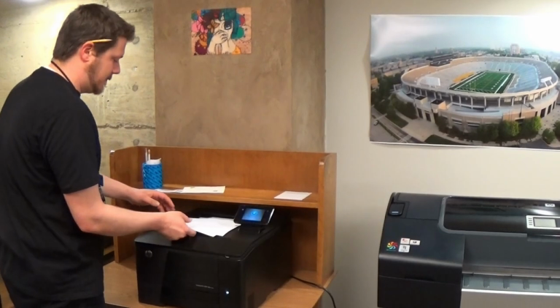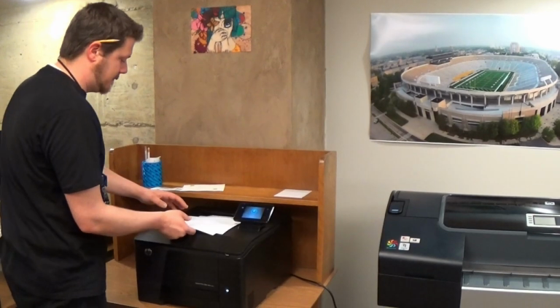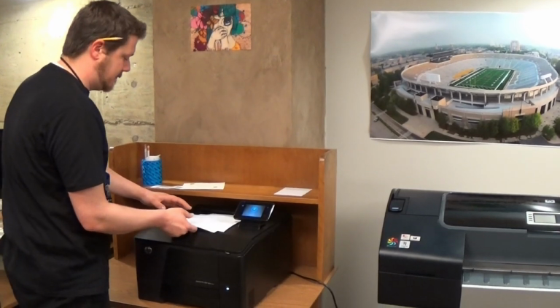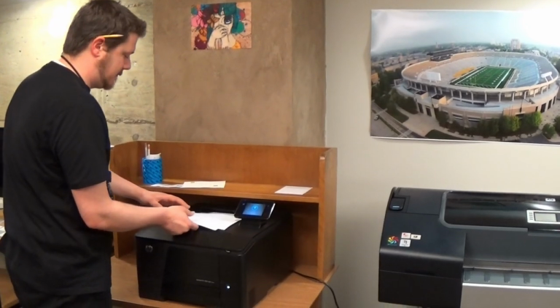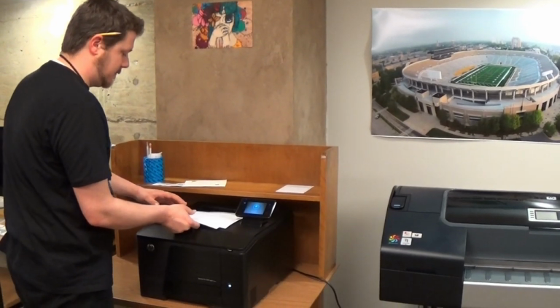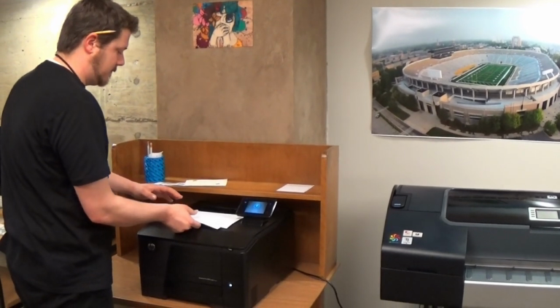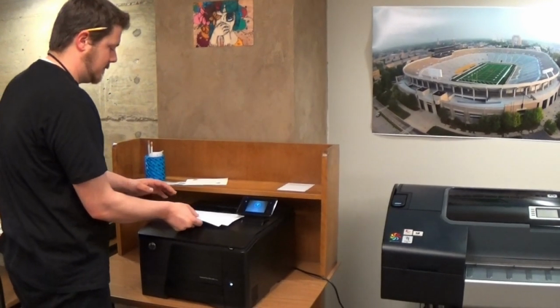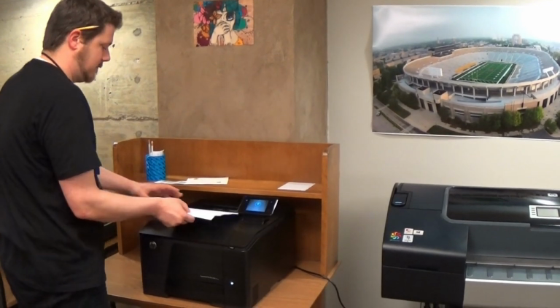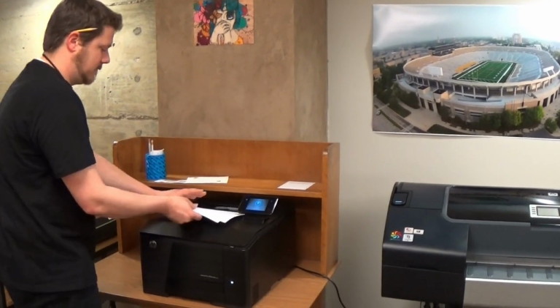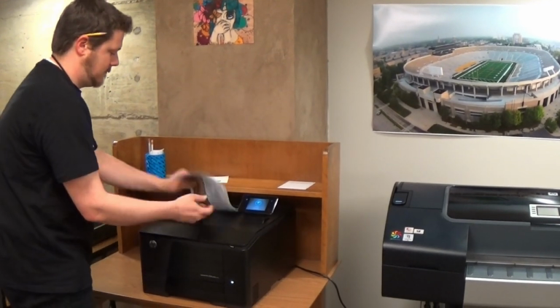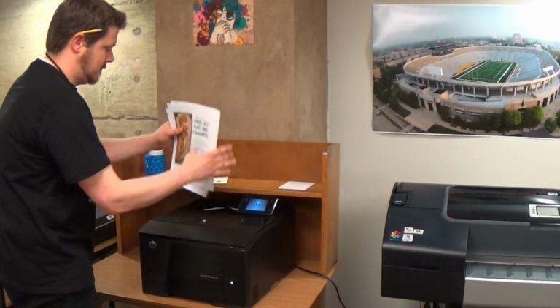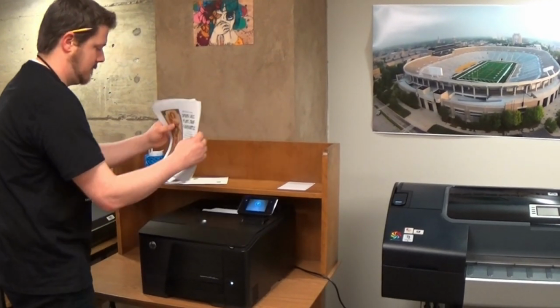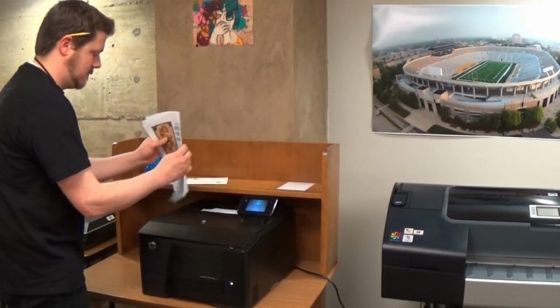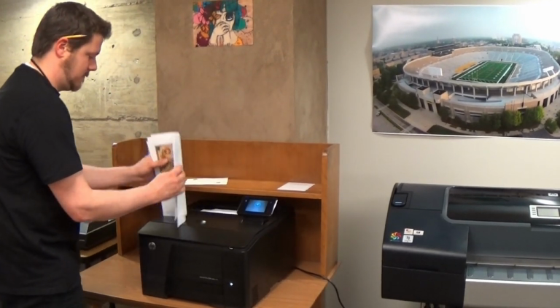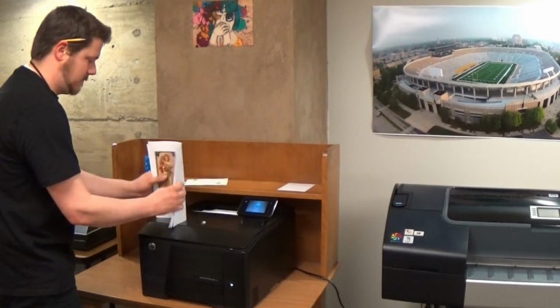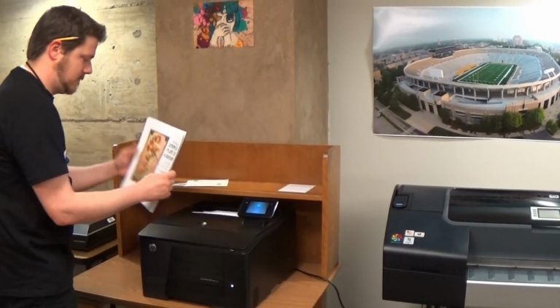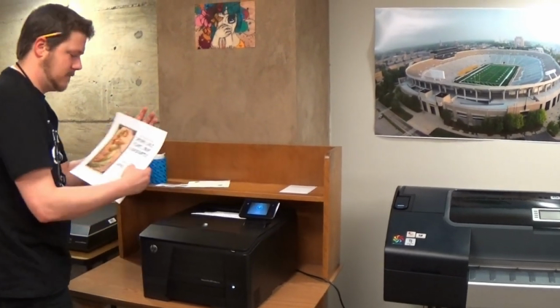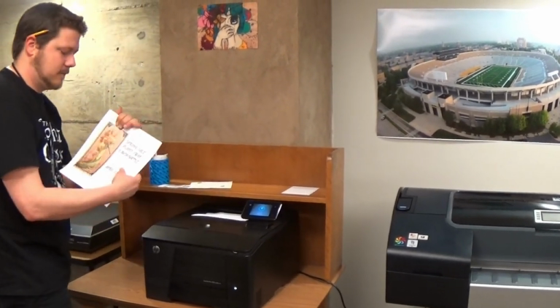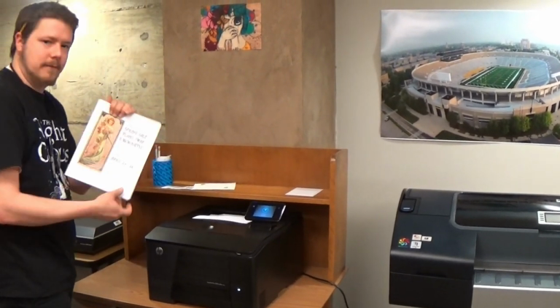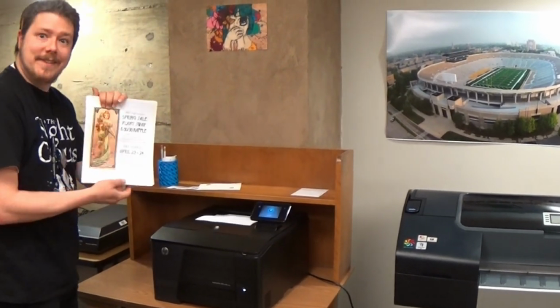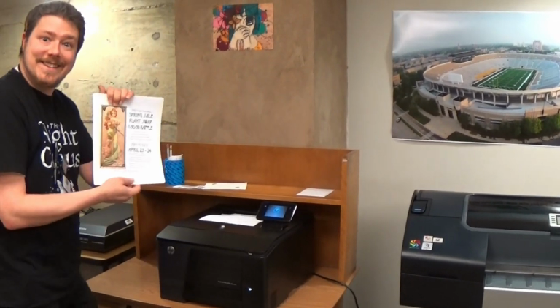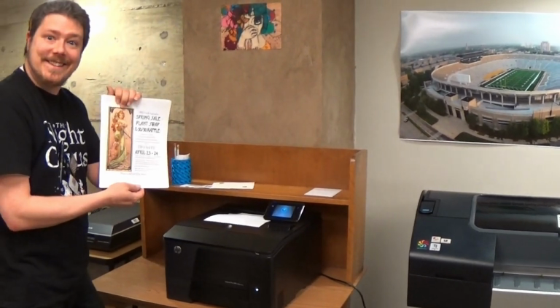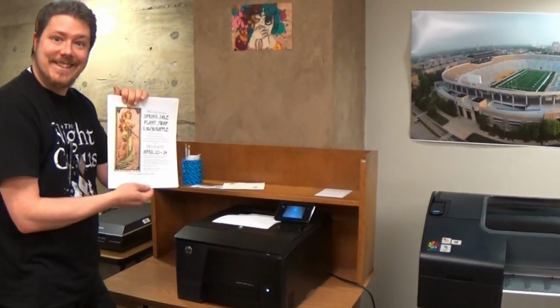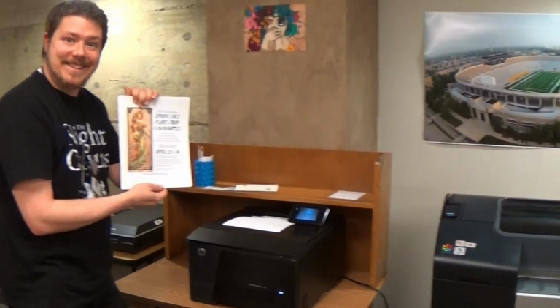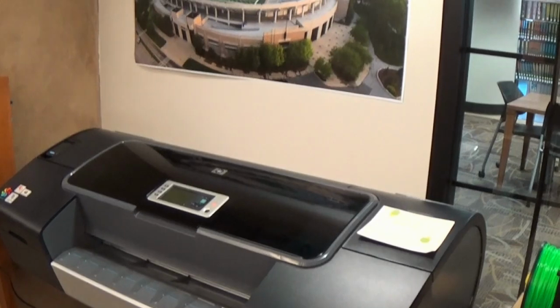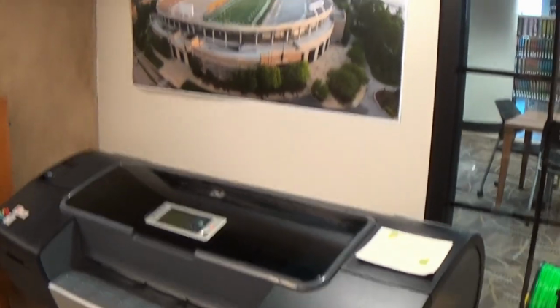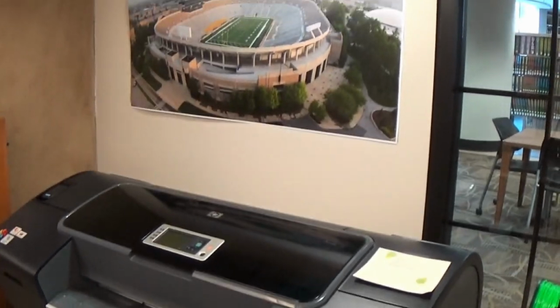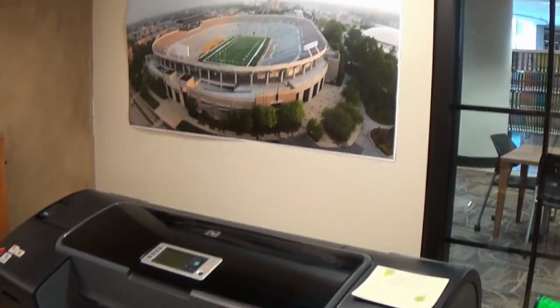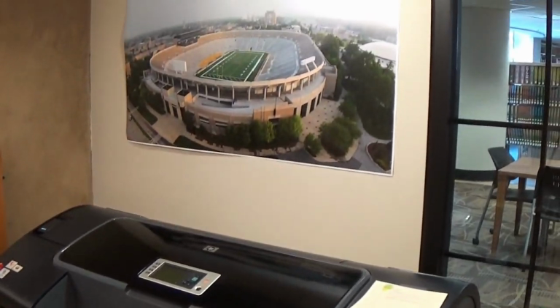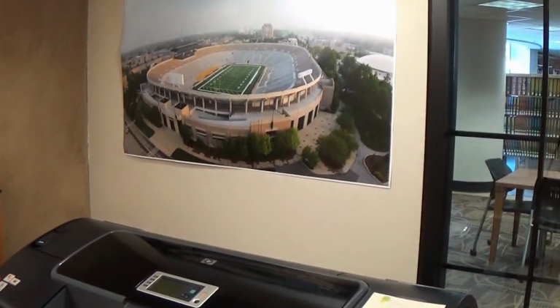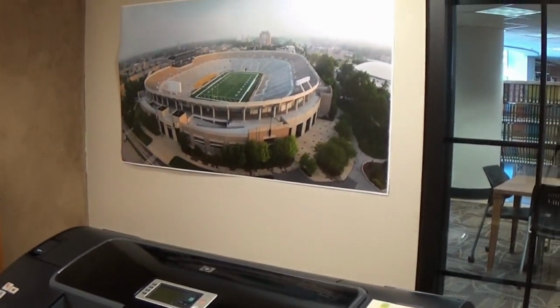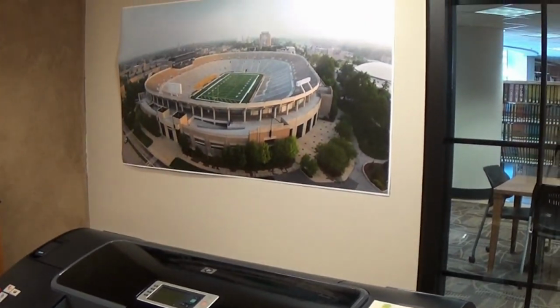Color and large format printers are available here. Print posters, signs, and banners up to 24 inches wide.